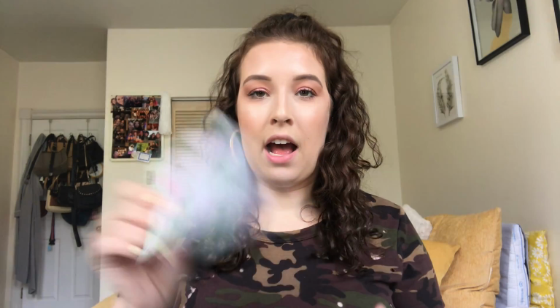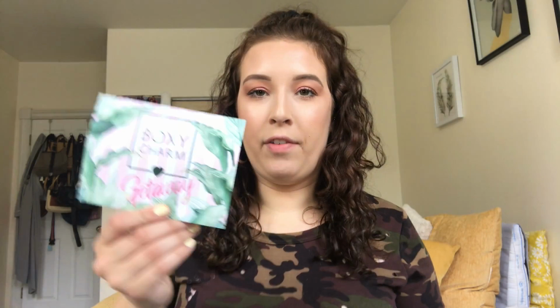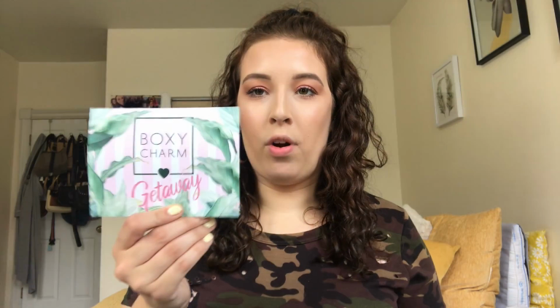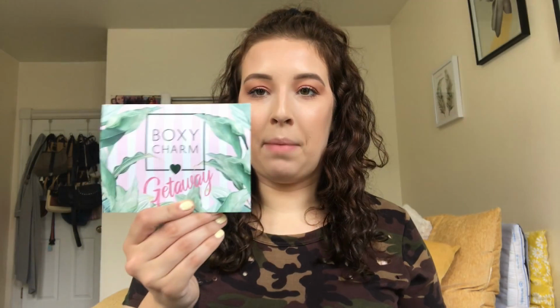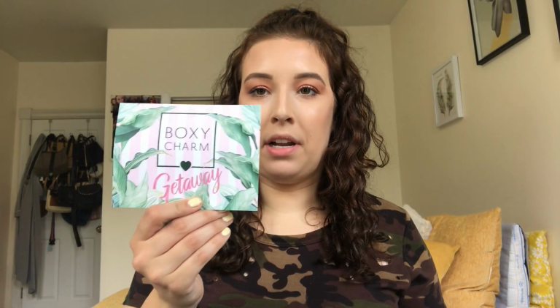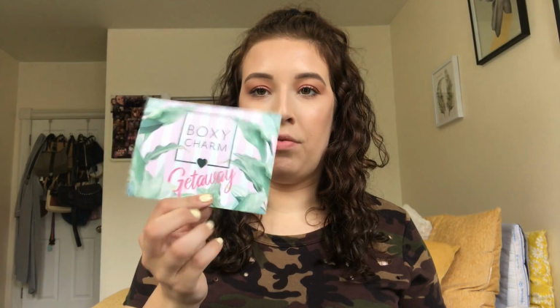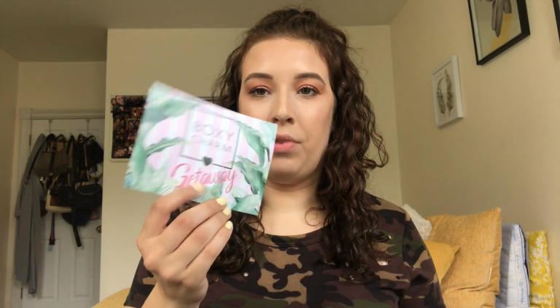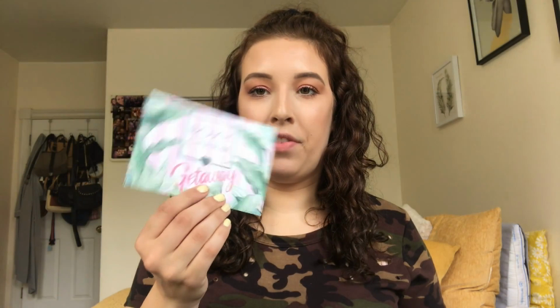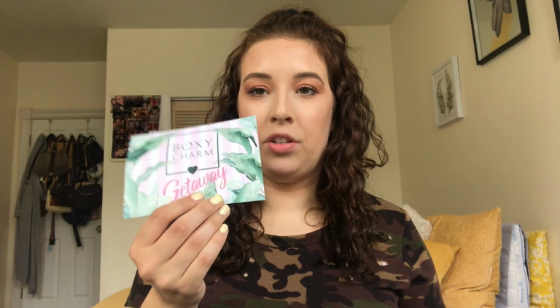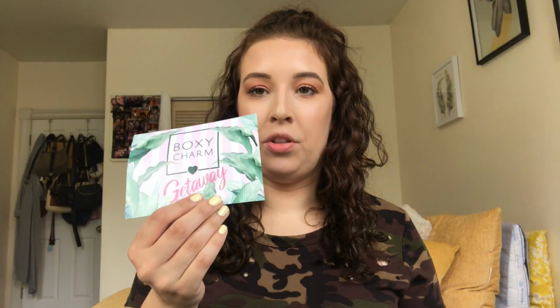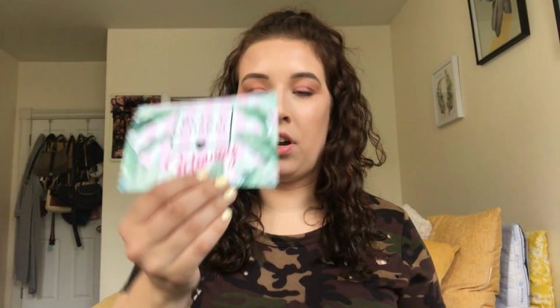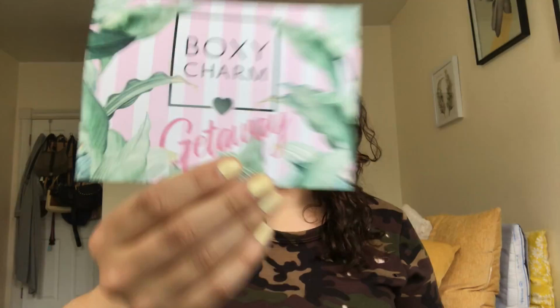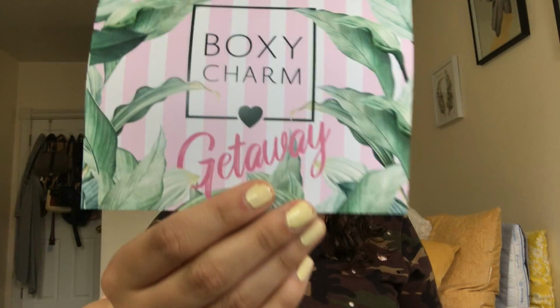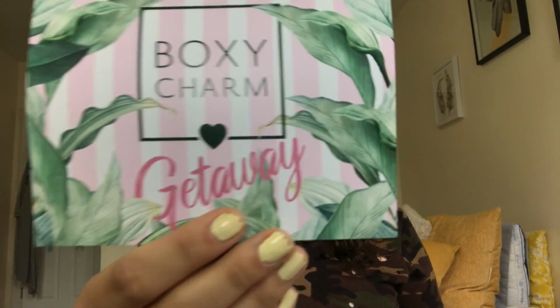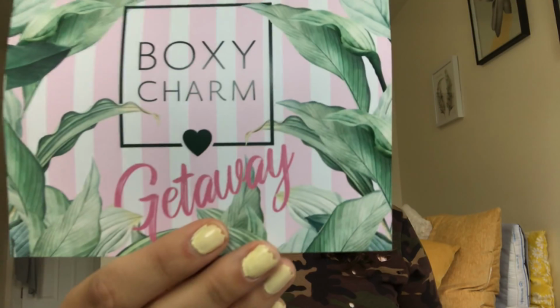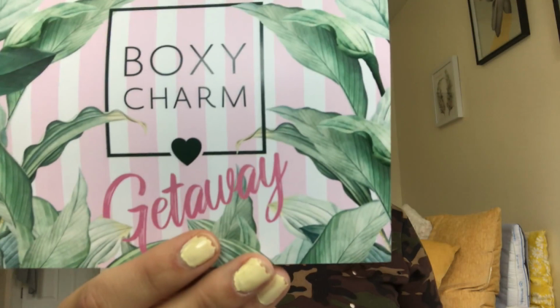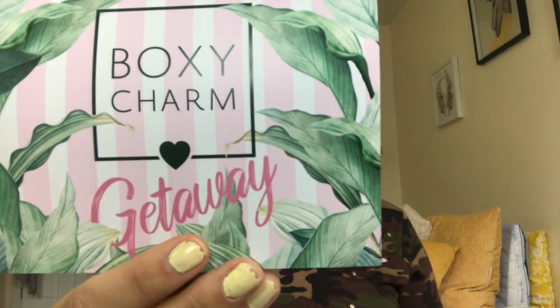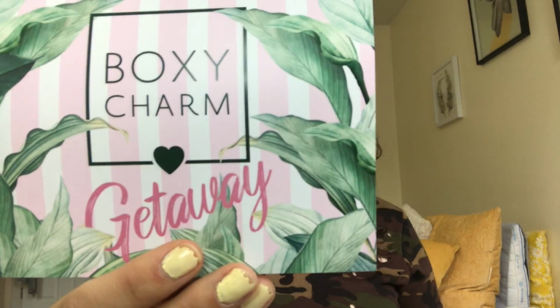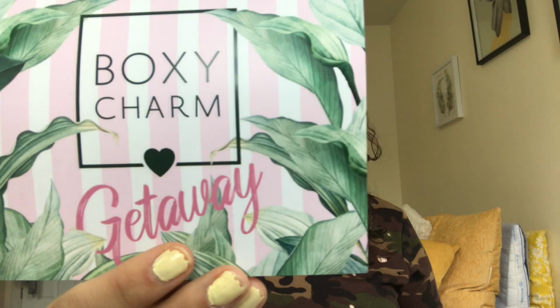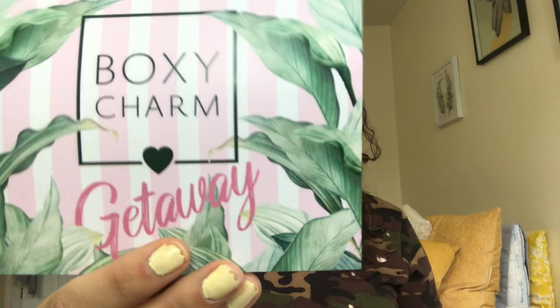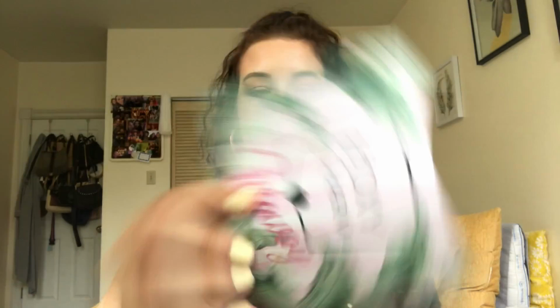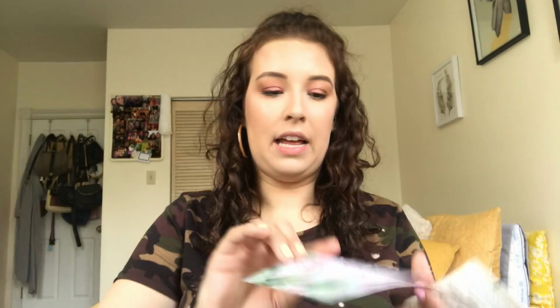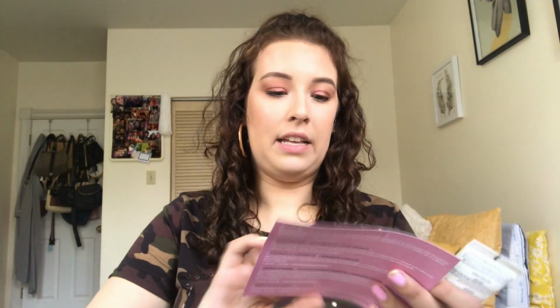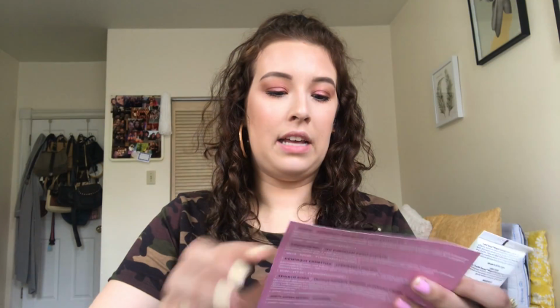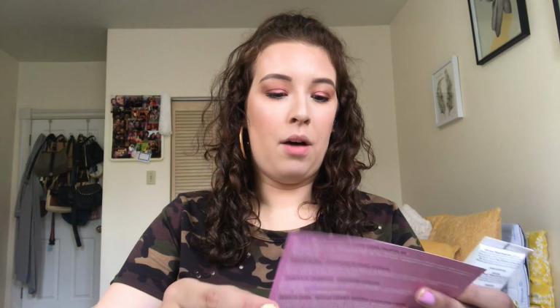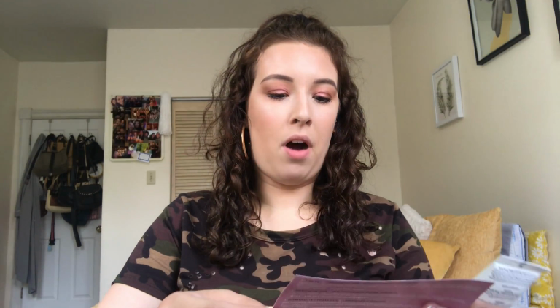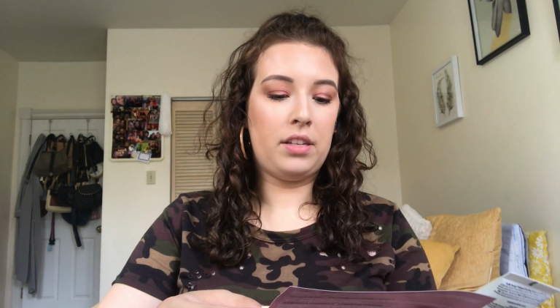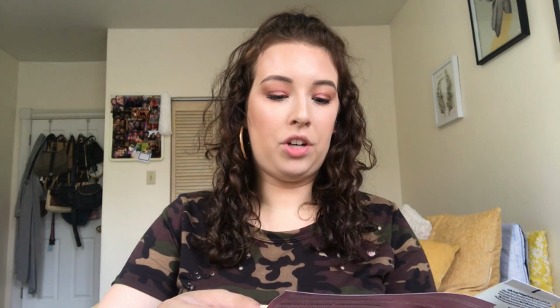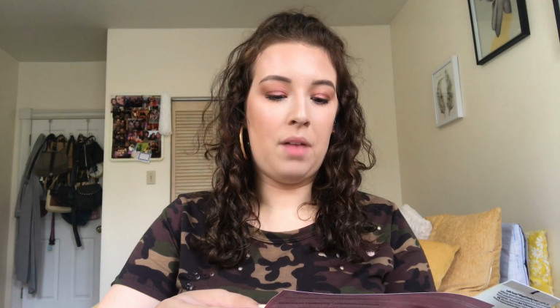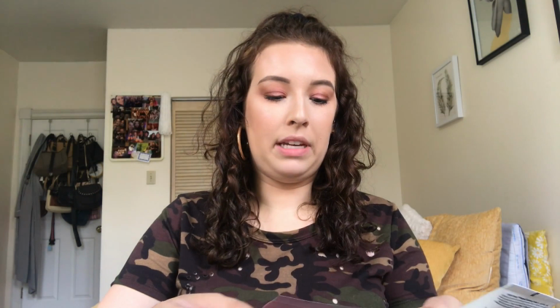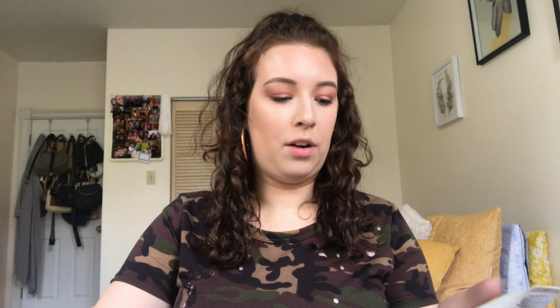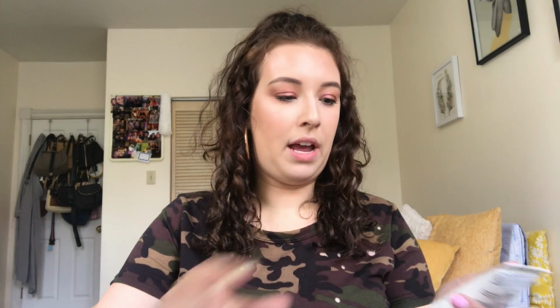Of course, I'm going to refer to the card. Look how pretty it is. It says BoxyCharm Getaway.